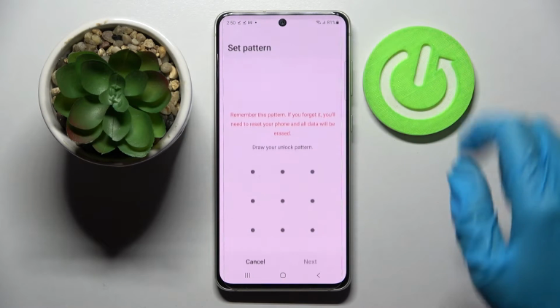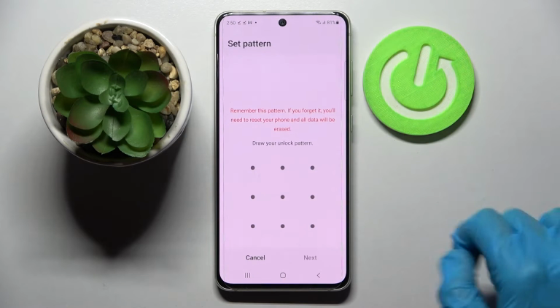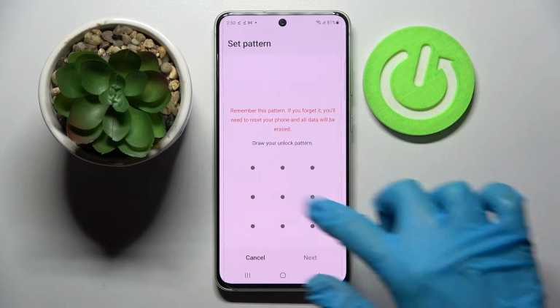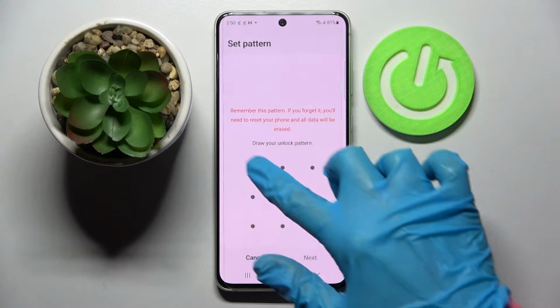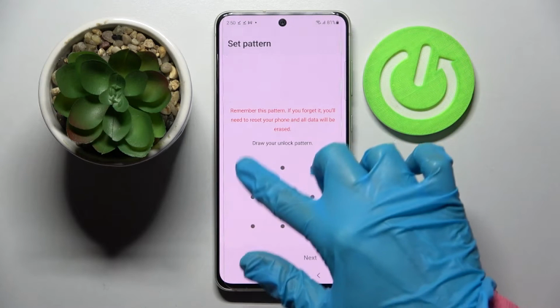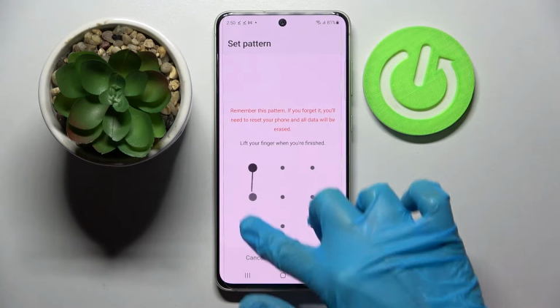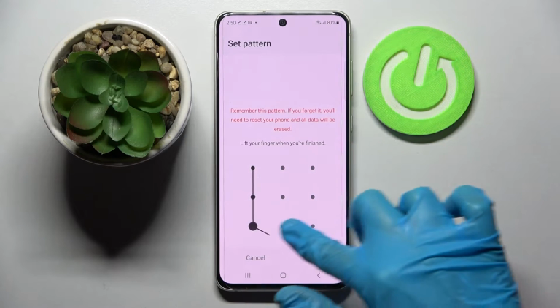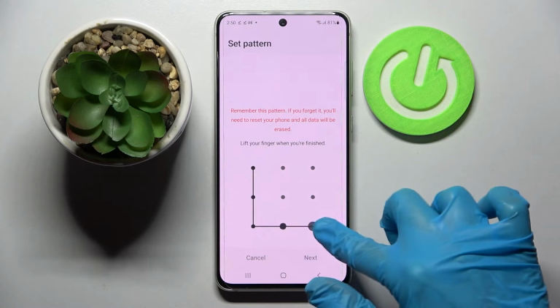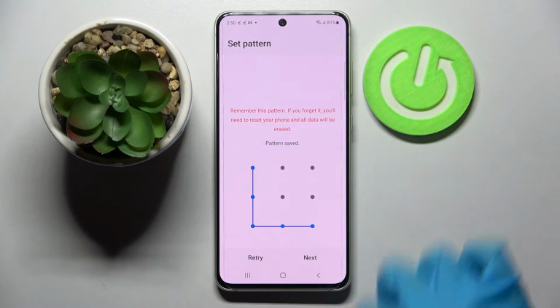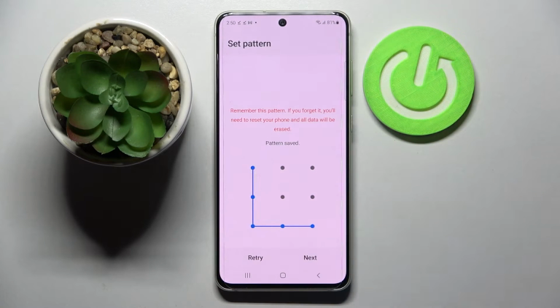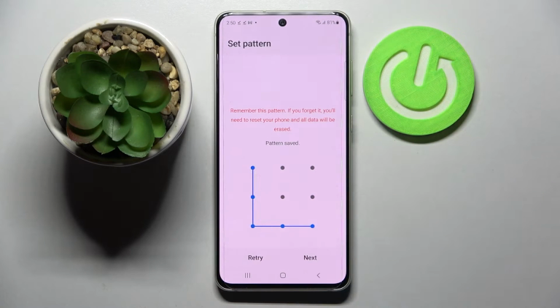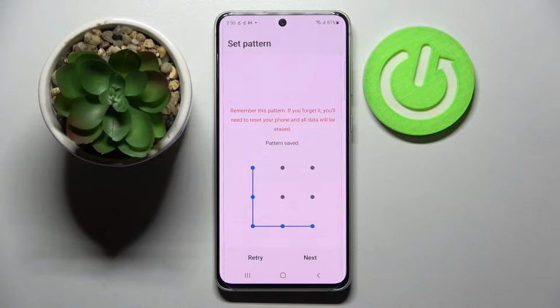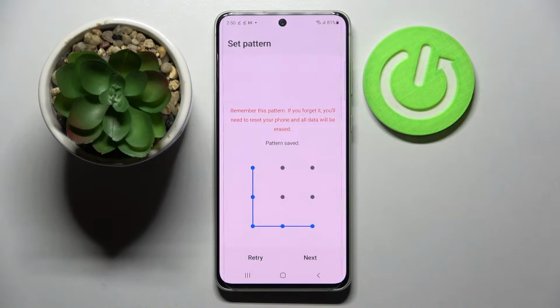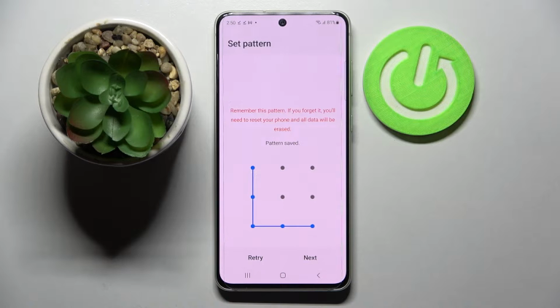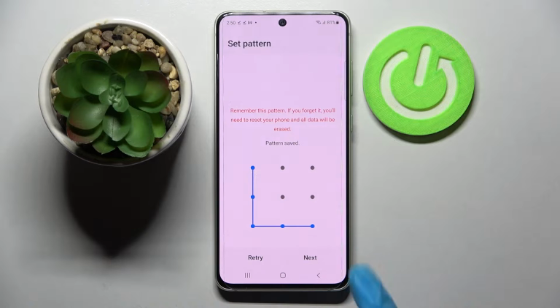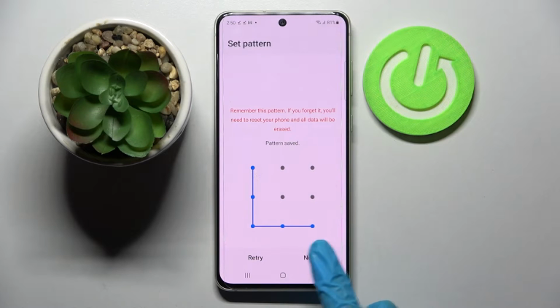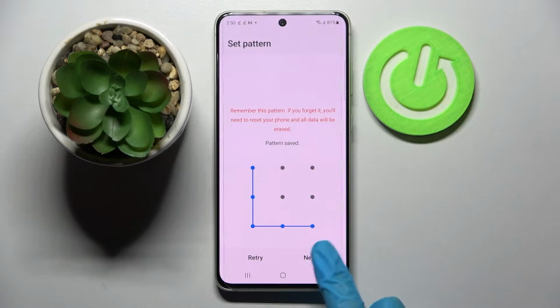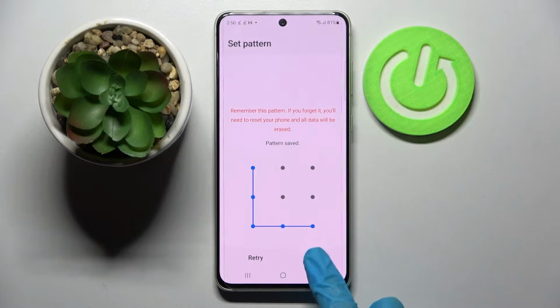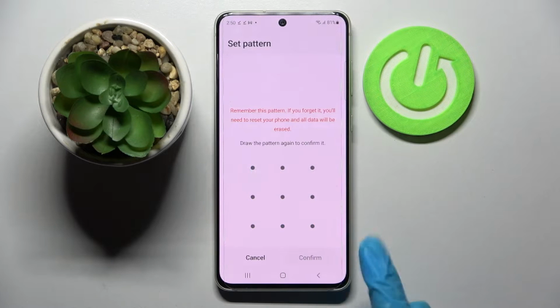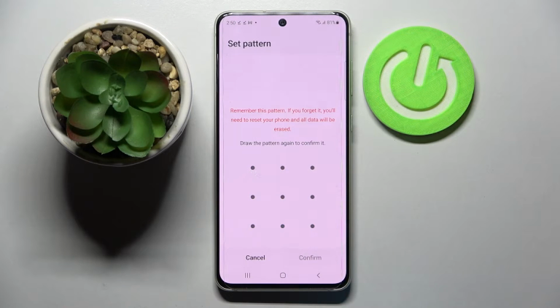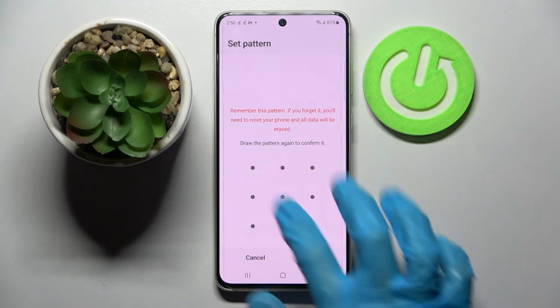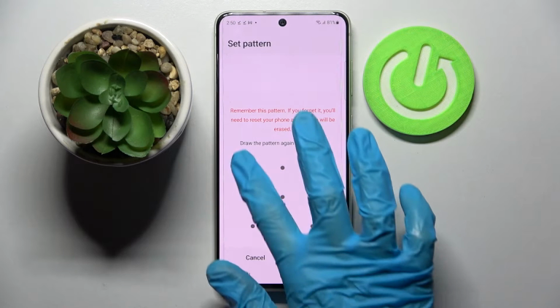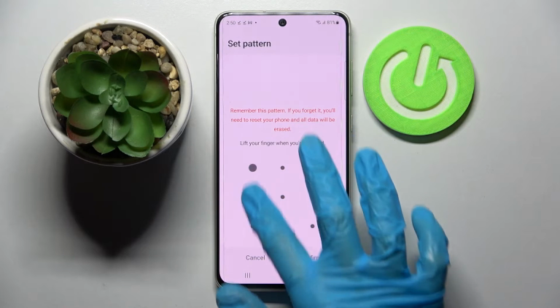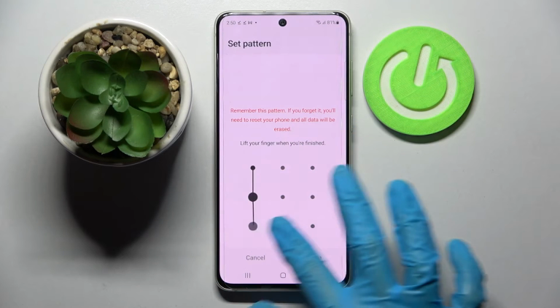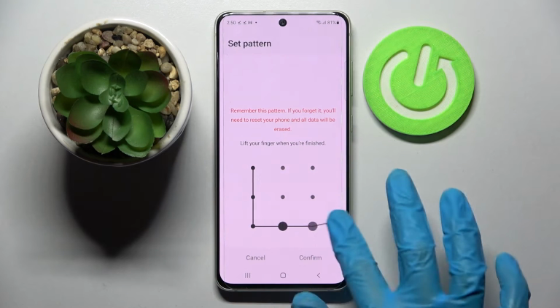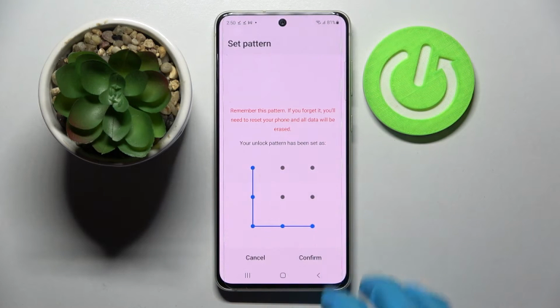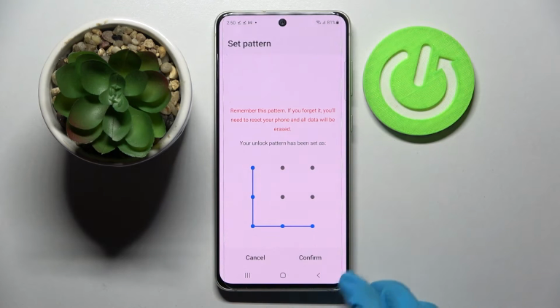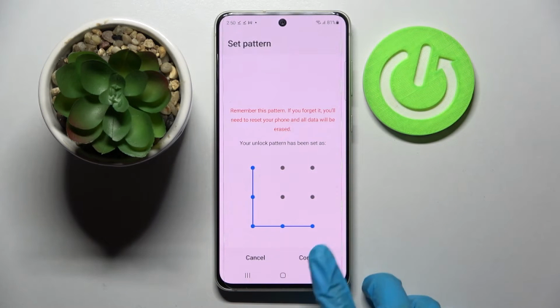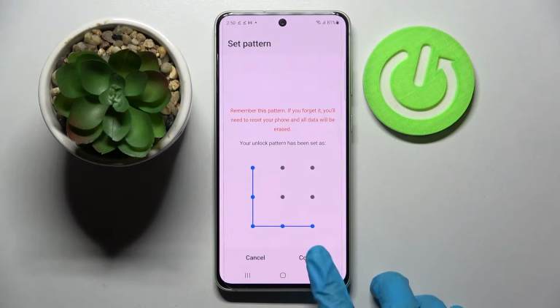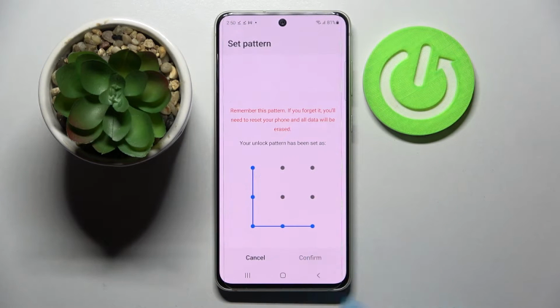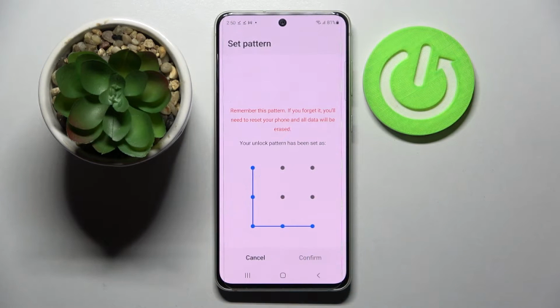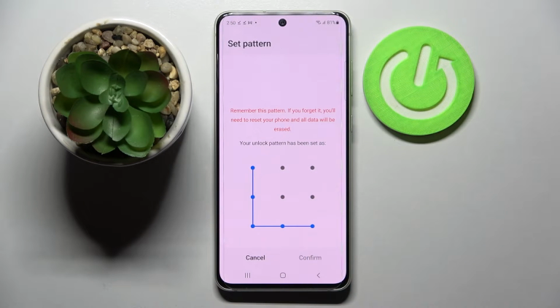I will go with pattern and enter it. Now select next at the bottom right corner, repeat it and tap on confirm.